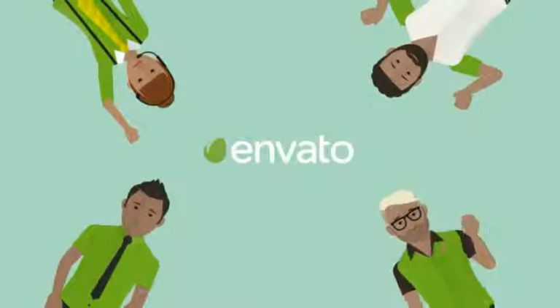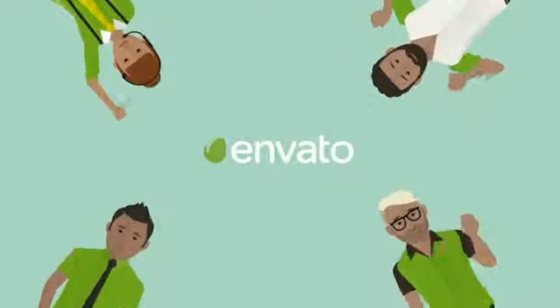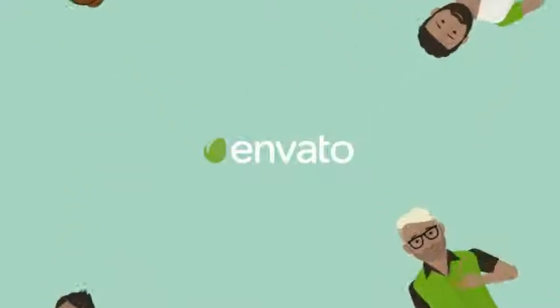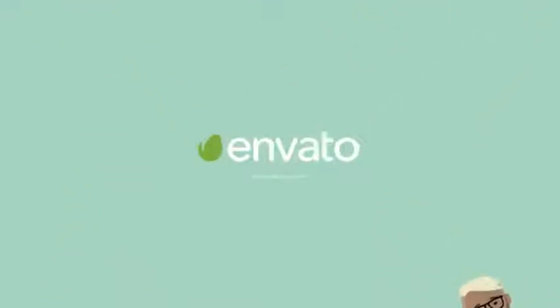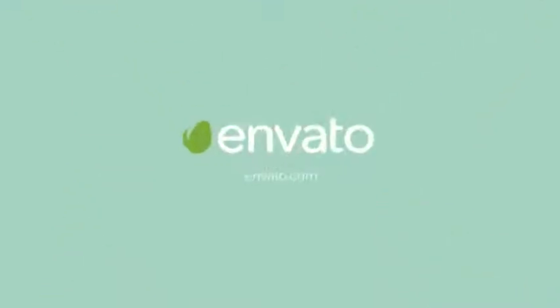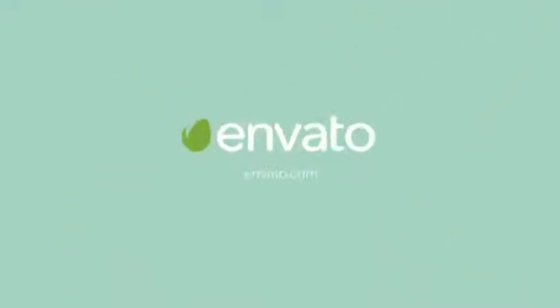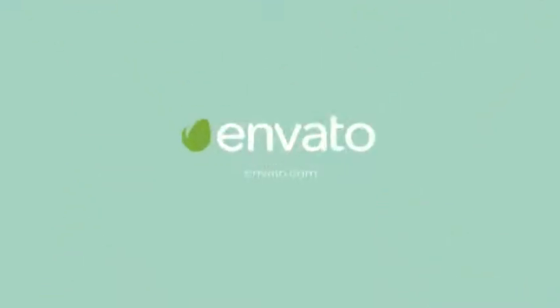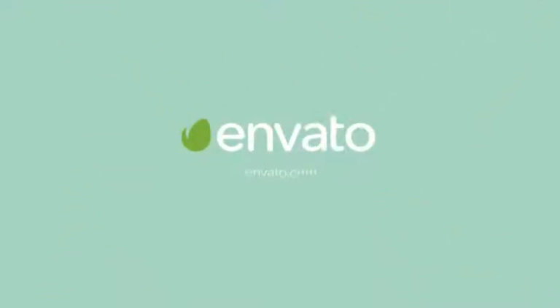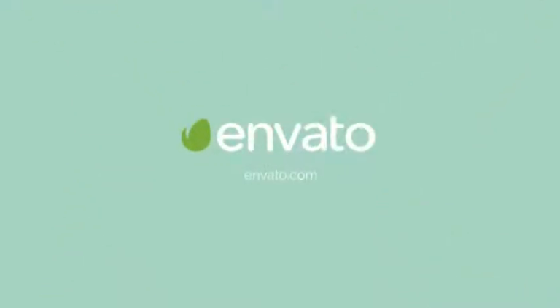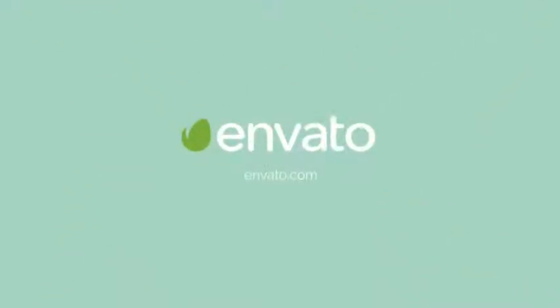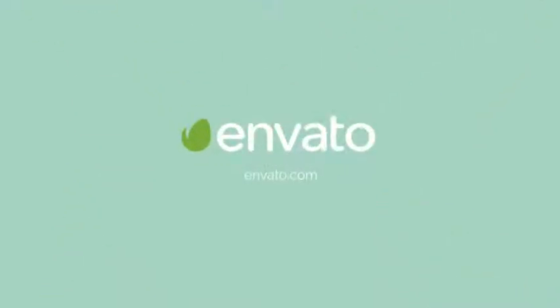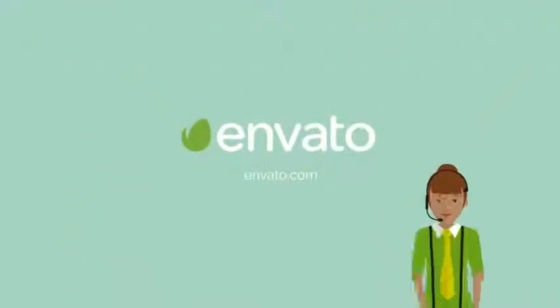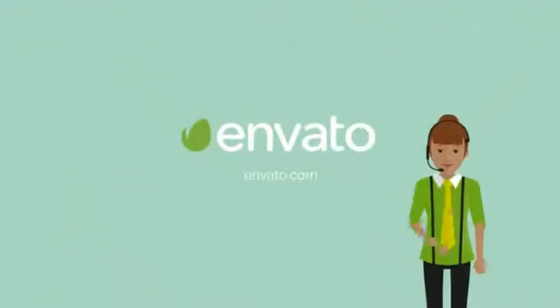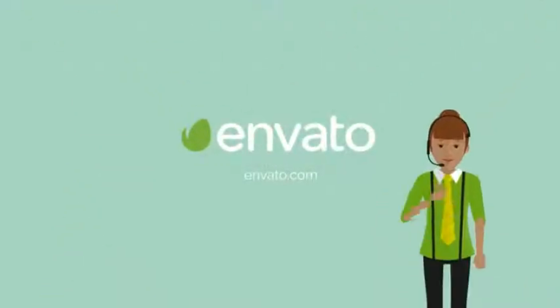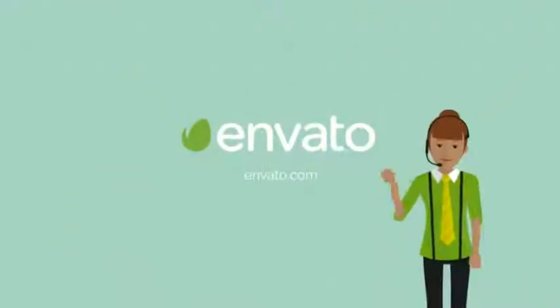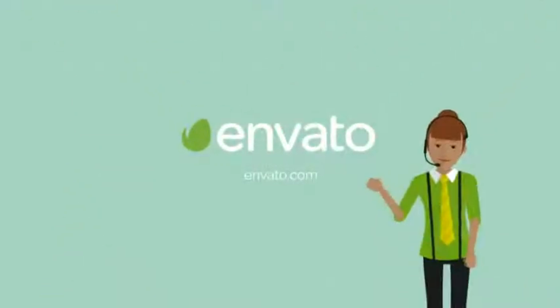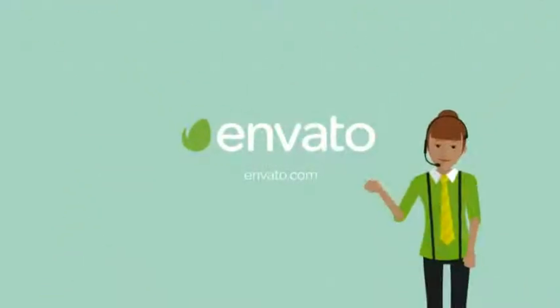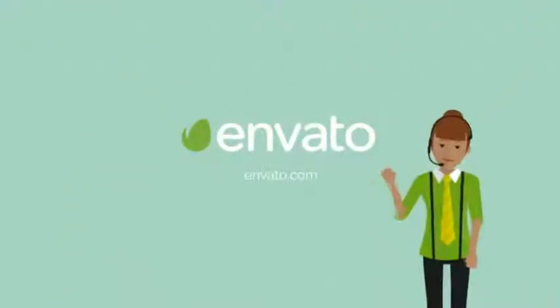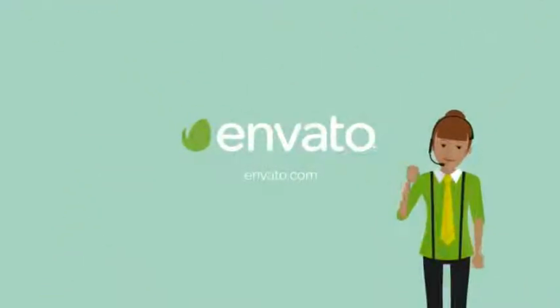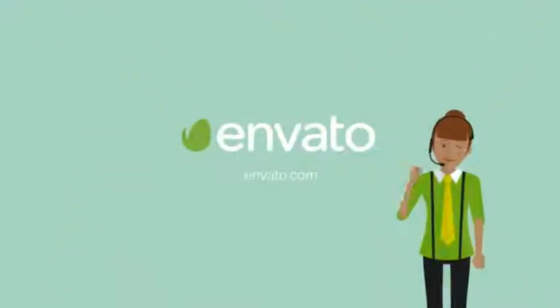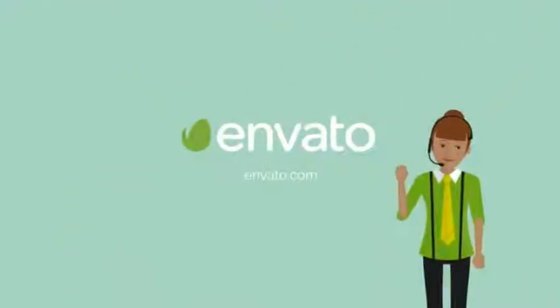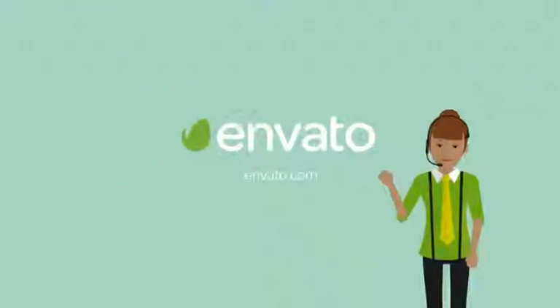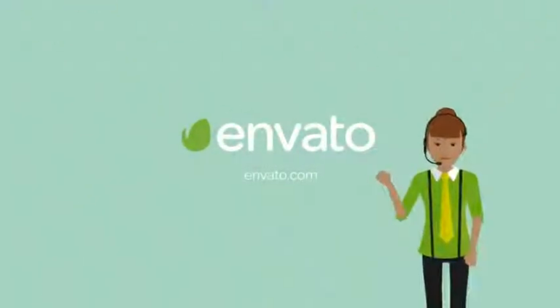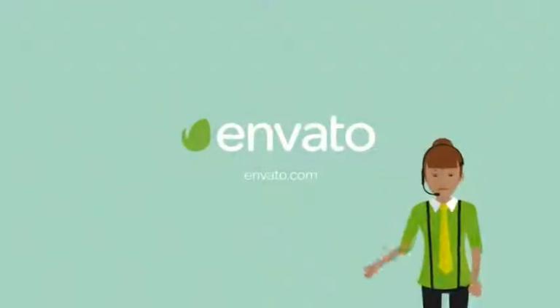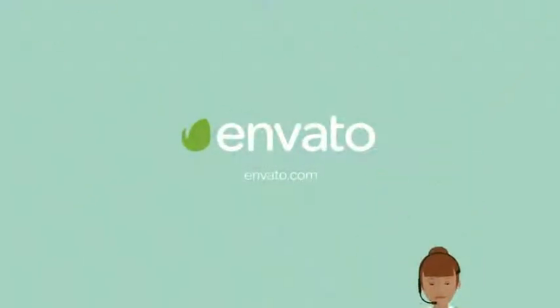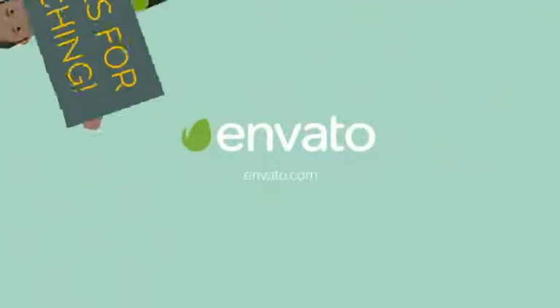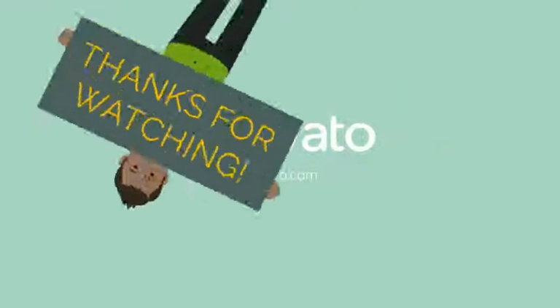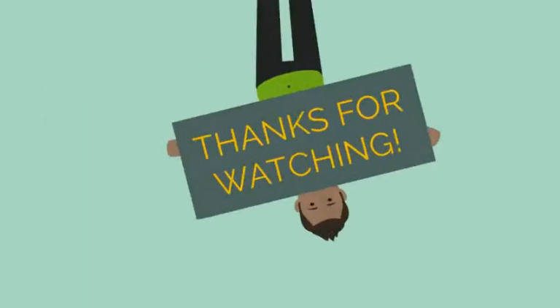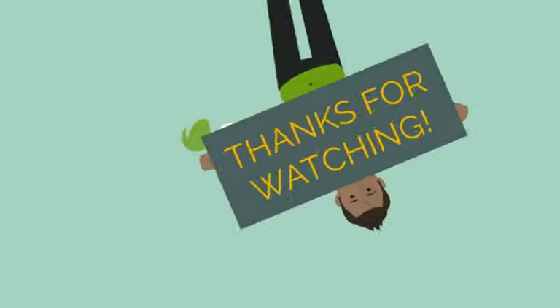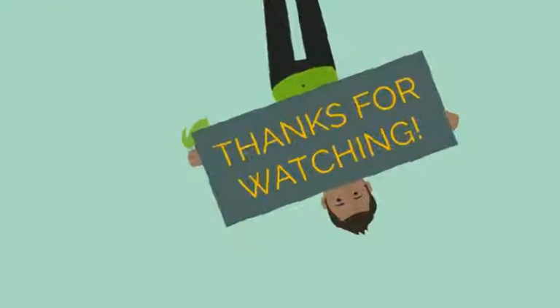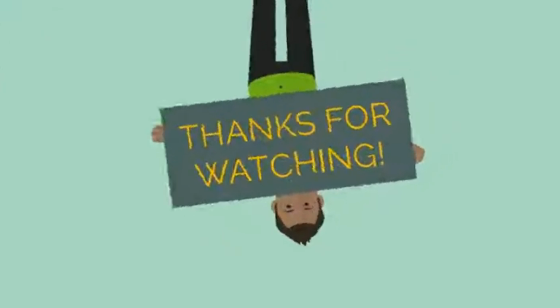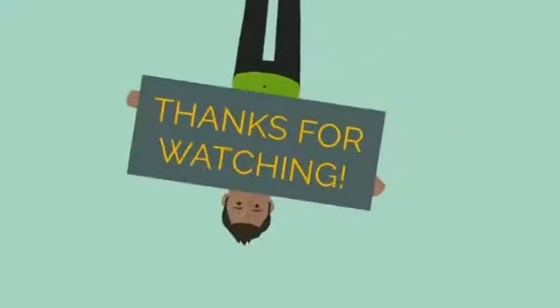Check out our site, and if you have any questions, please don't hesitate to ask. Thanks for watching.